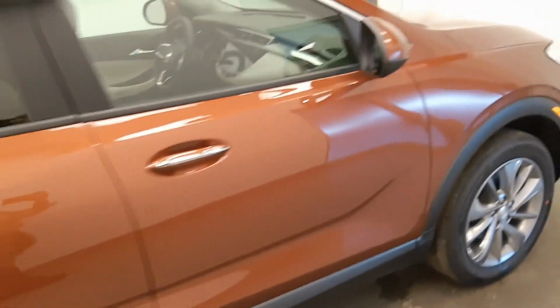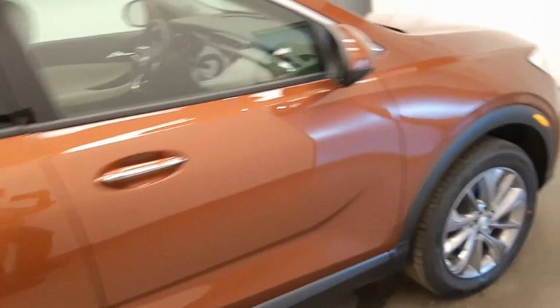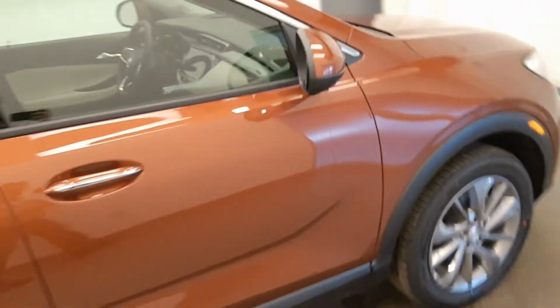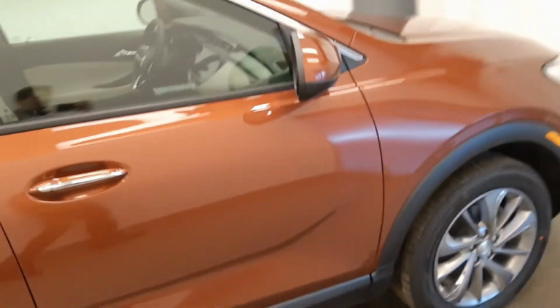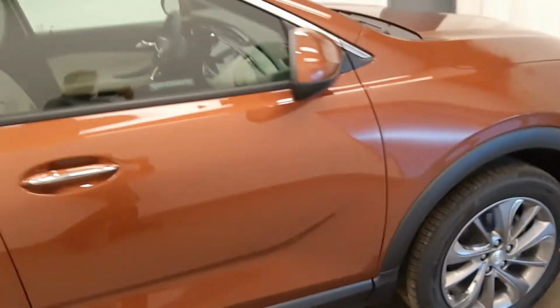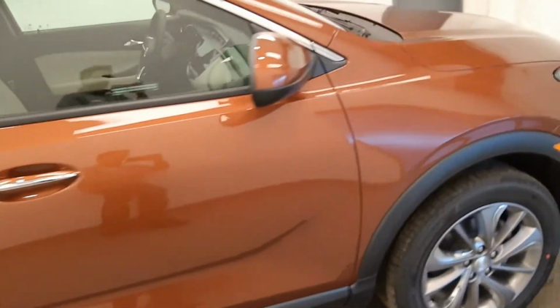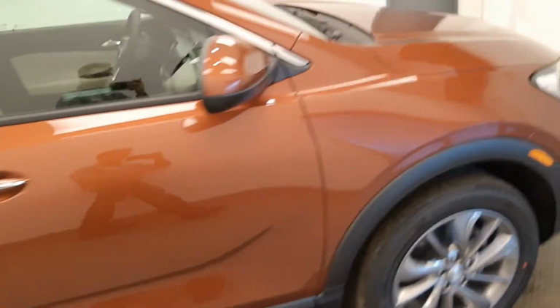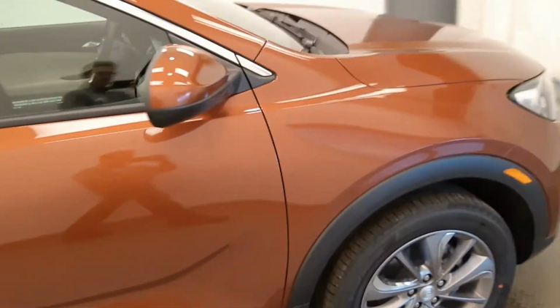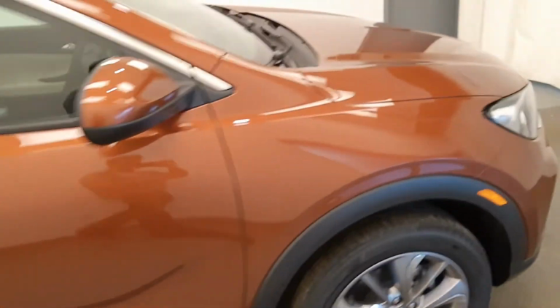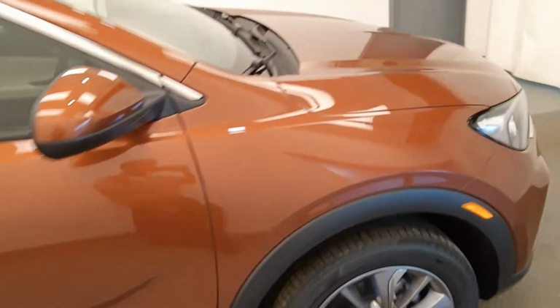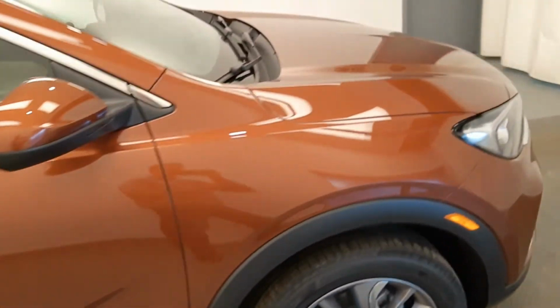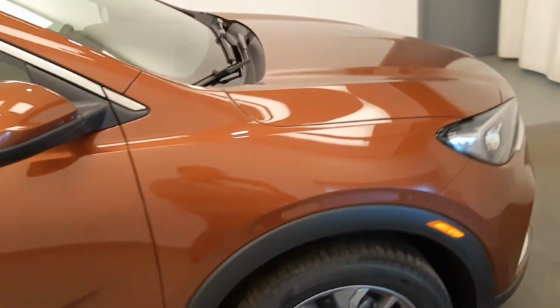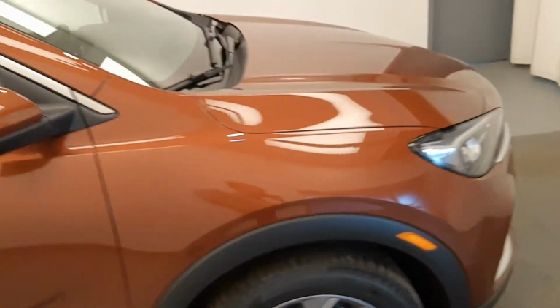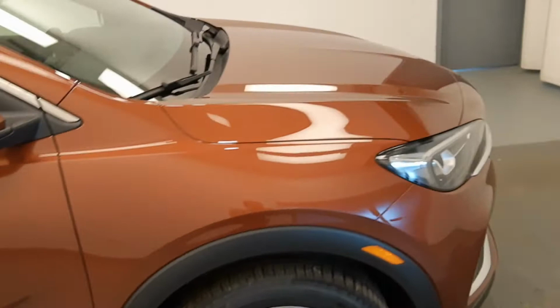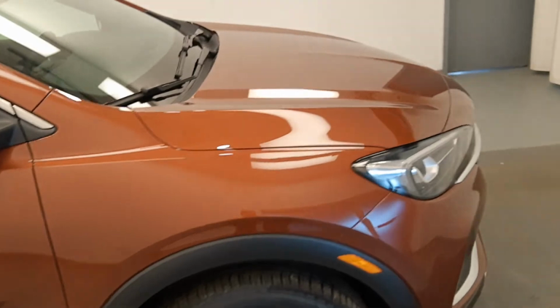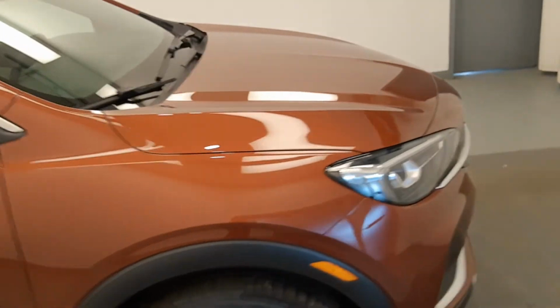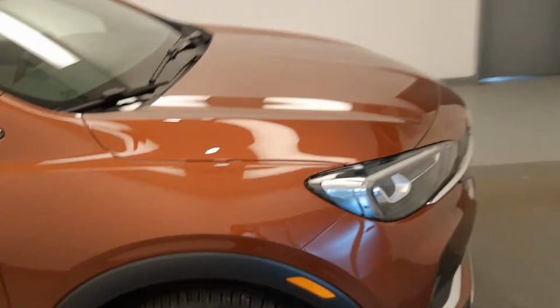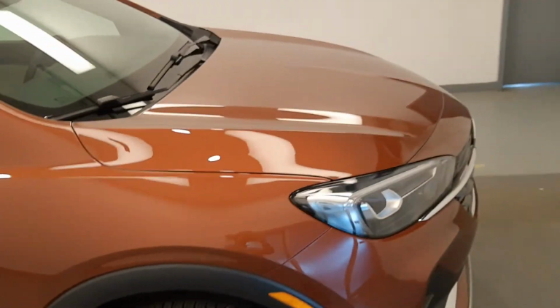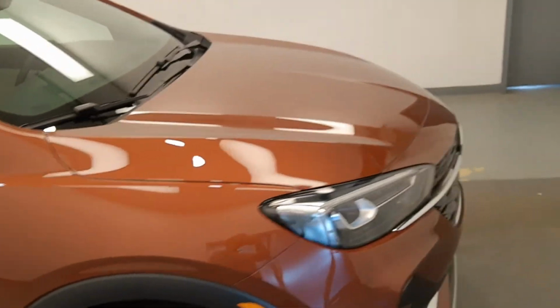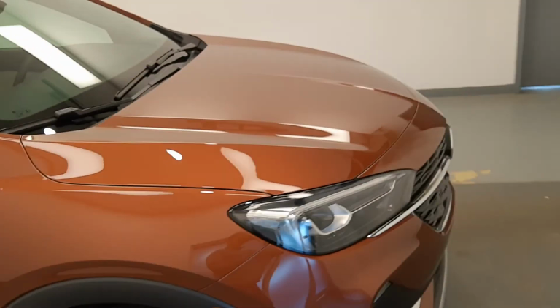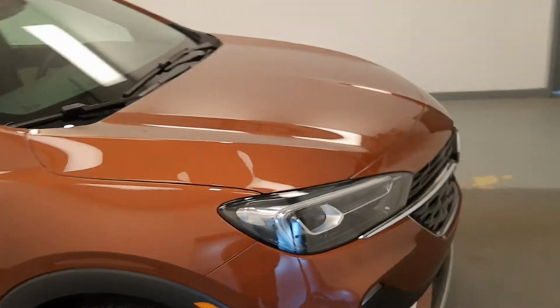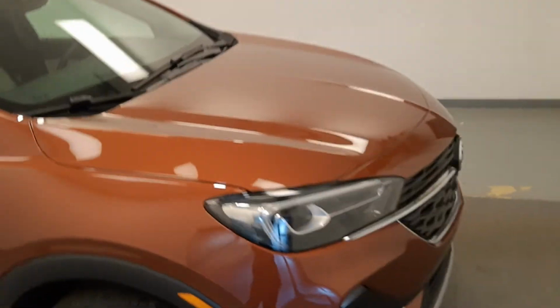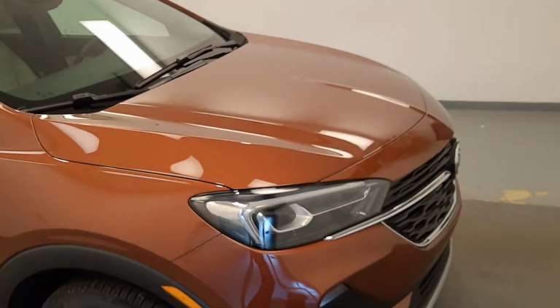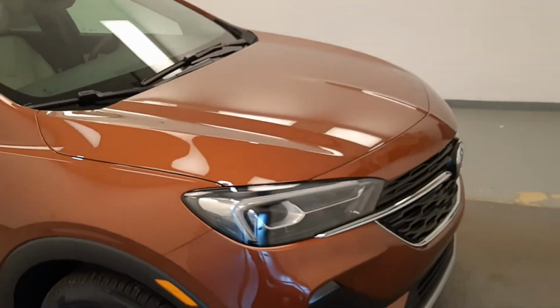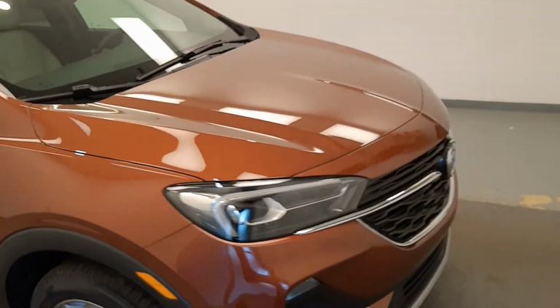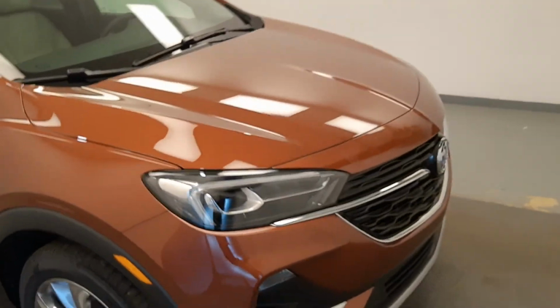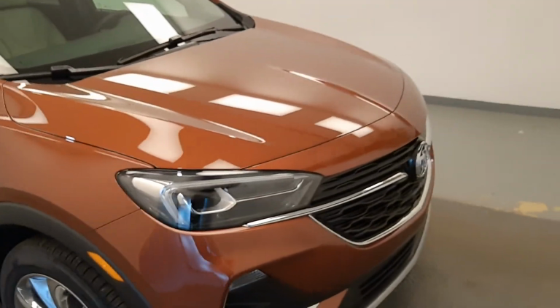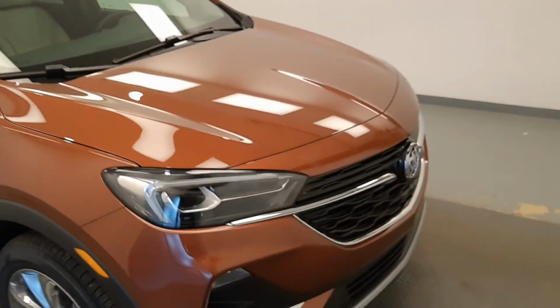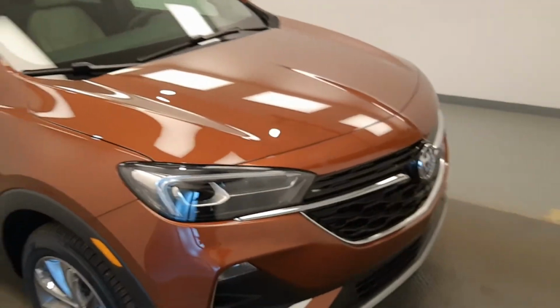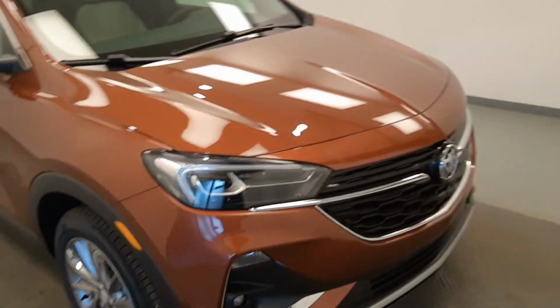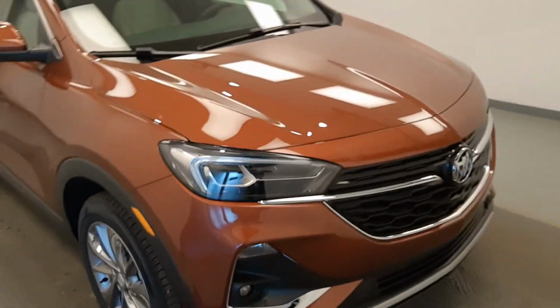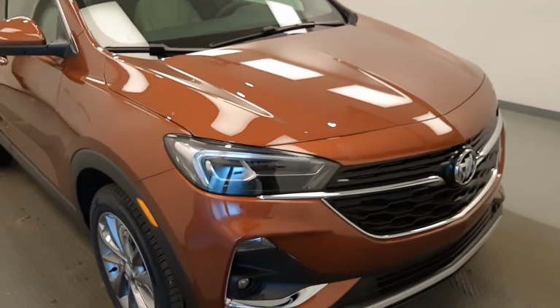214974 — it's the 2020 Buick Encore GX in burnished bronze.